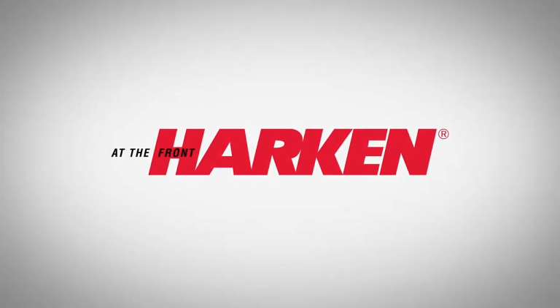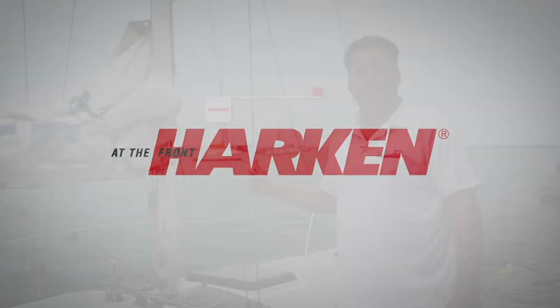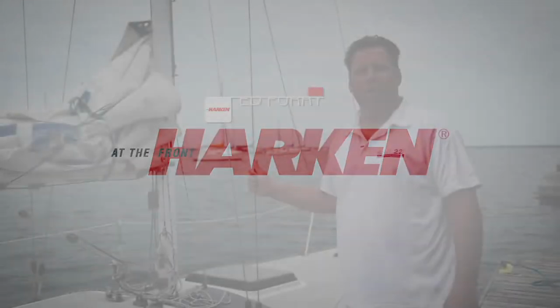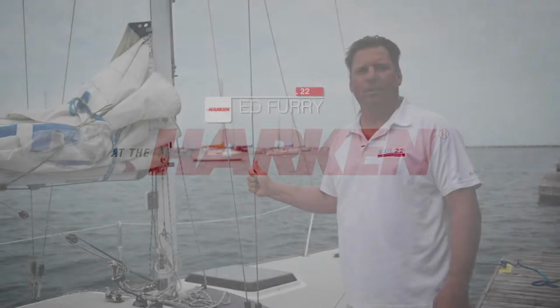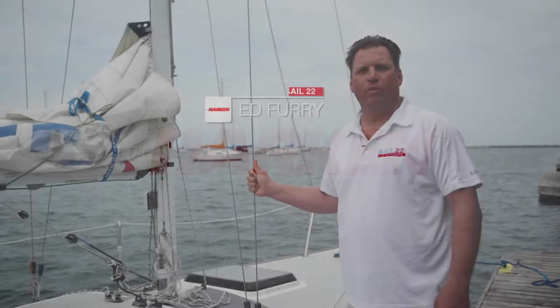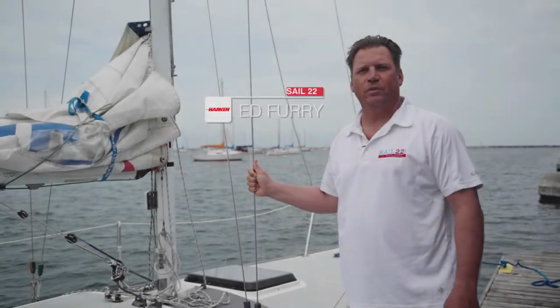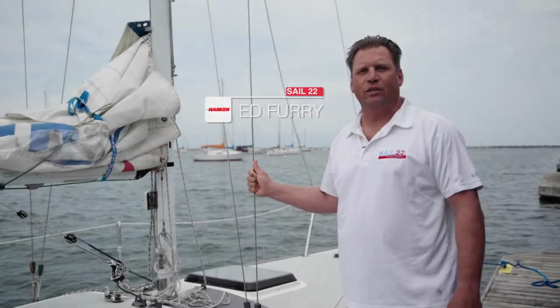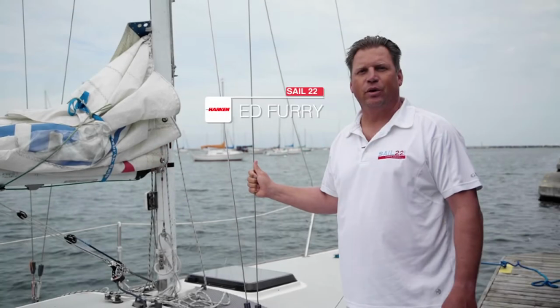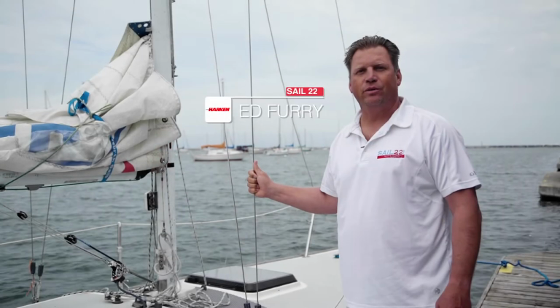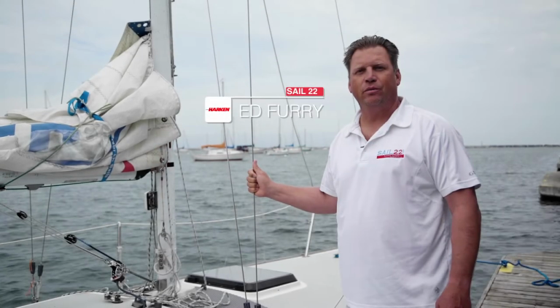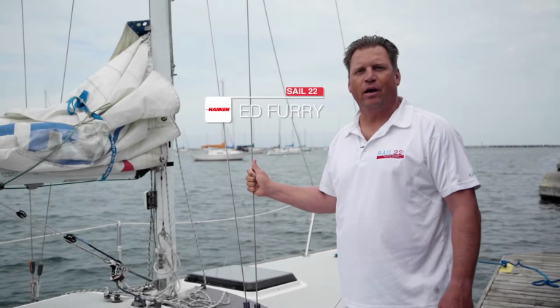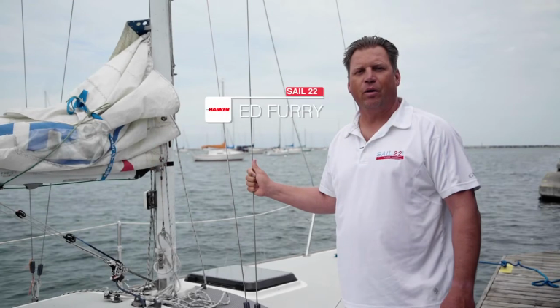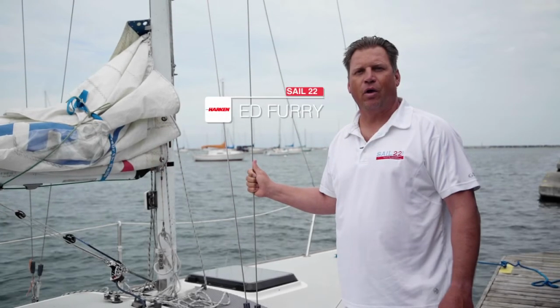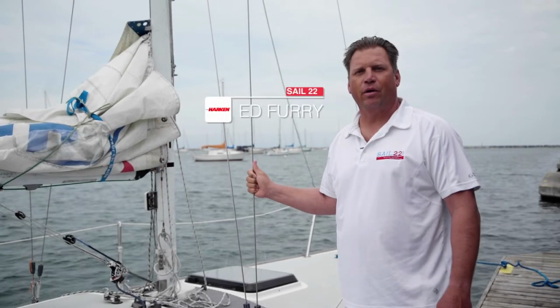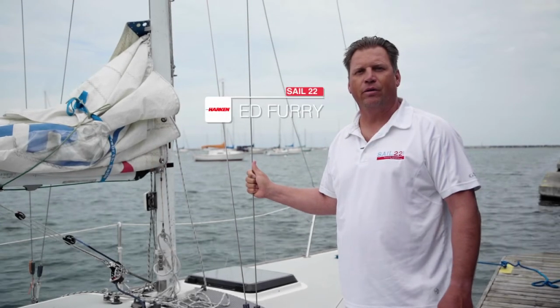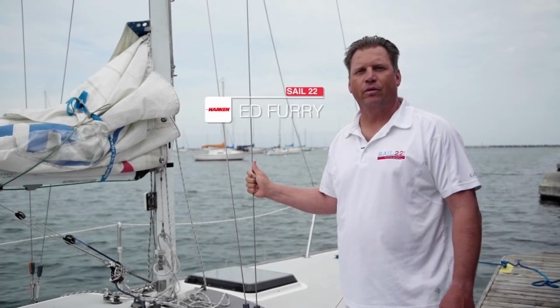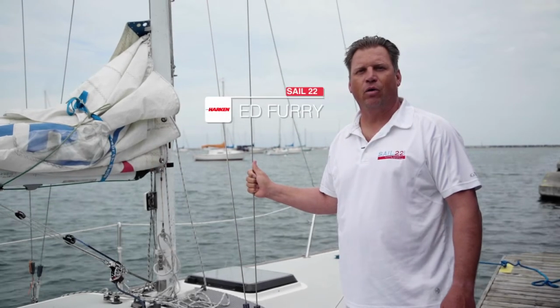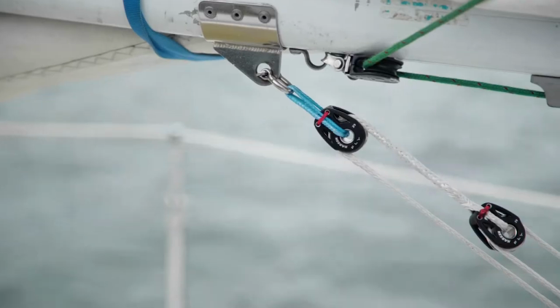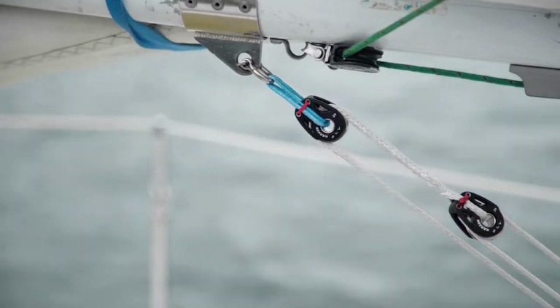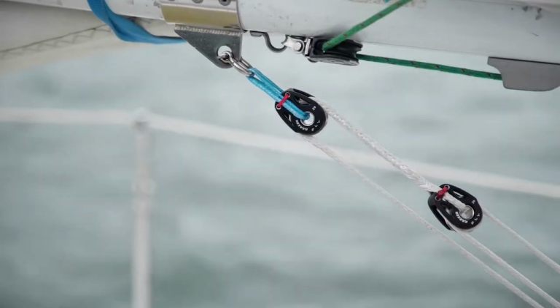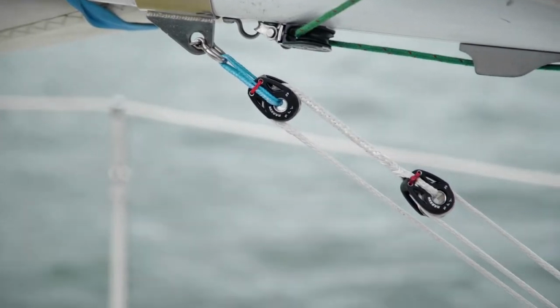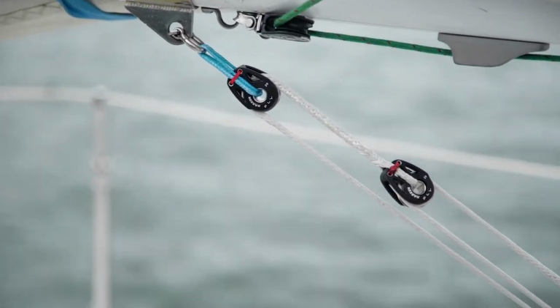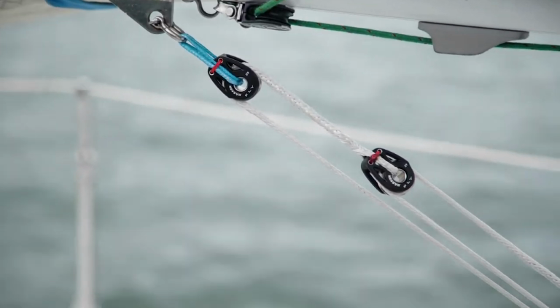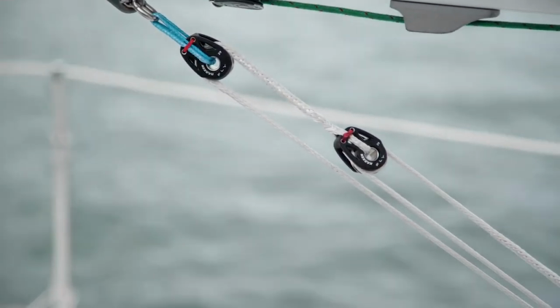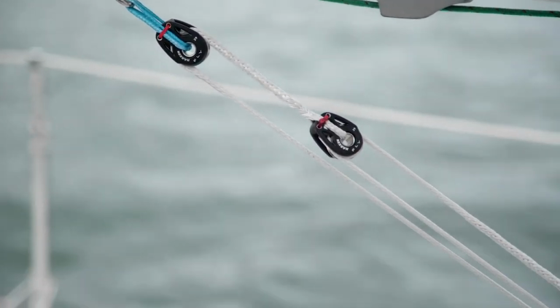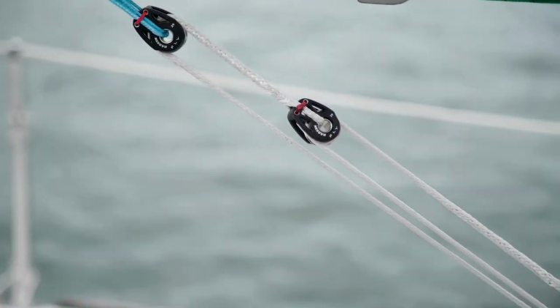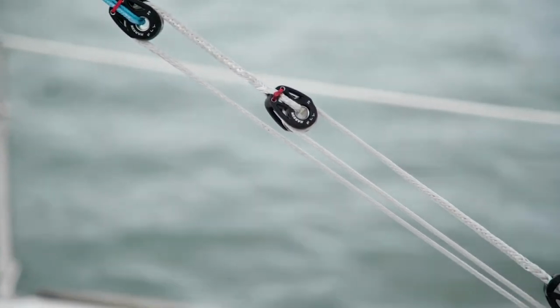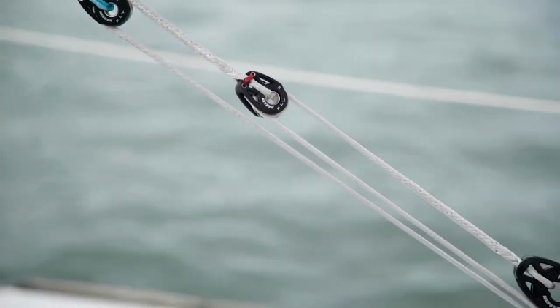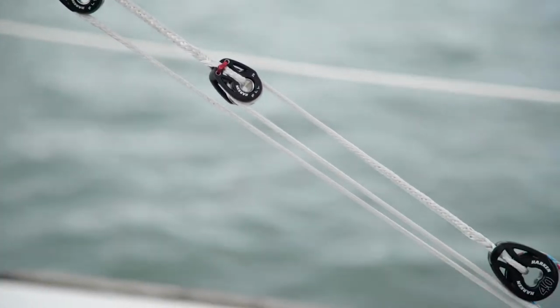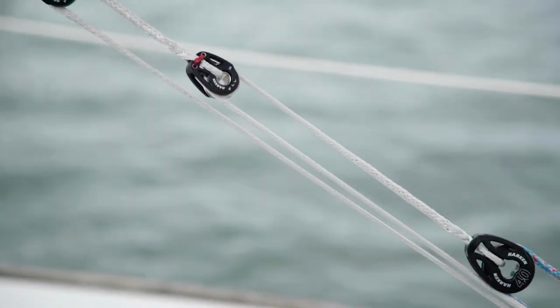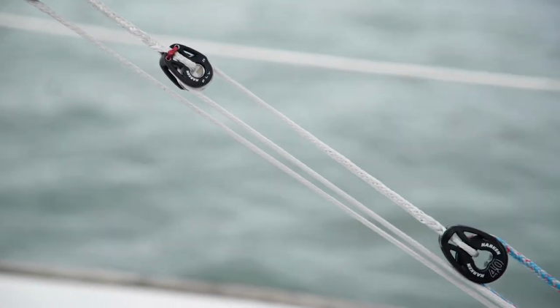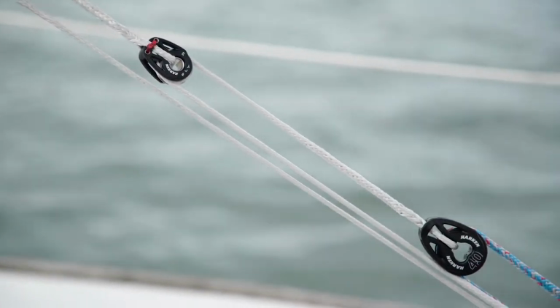Hi, I'm Ed Furrier with SAIL22. I'm here with Harken to go over the new Harken J24 fly vang.